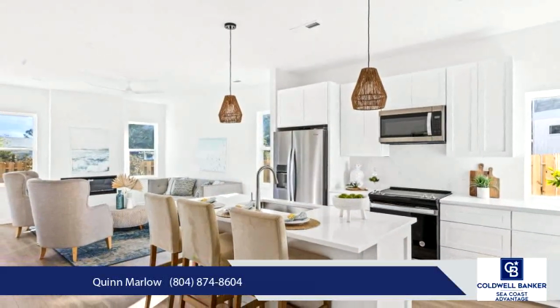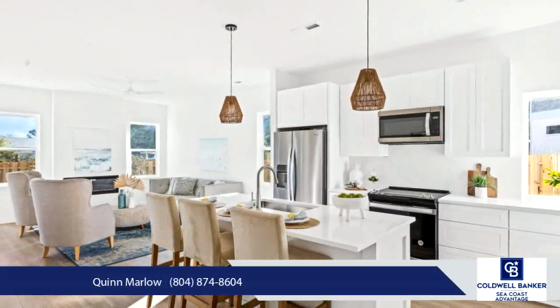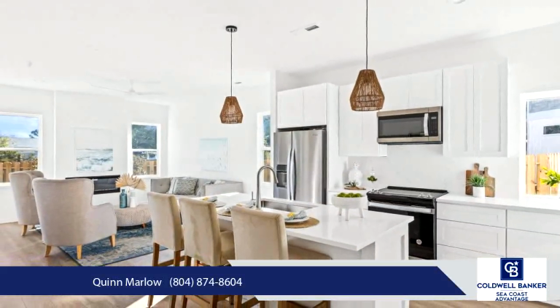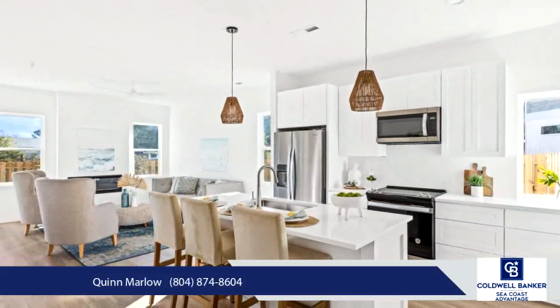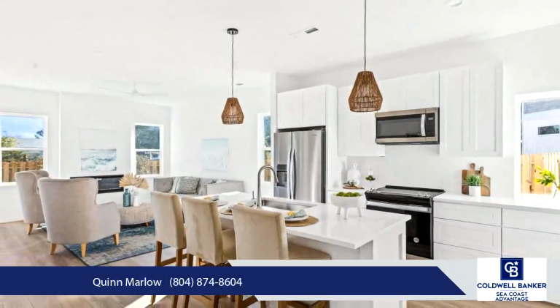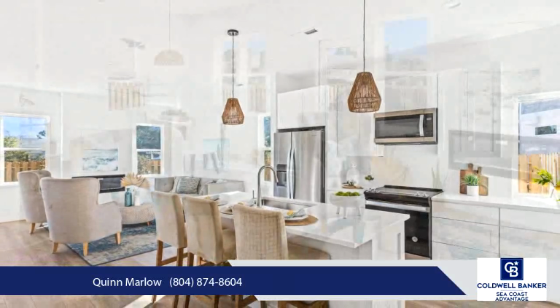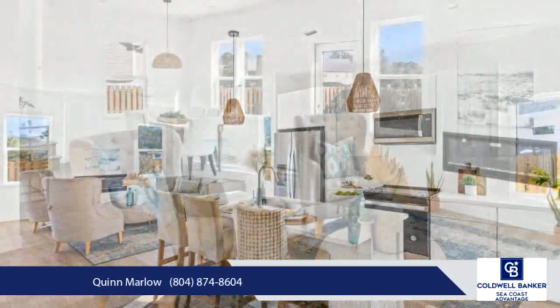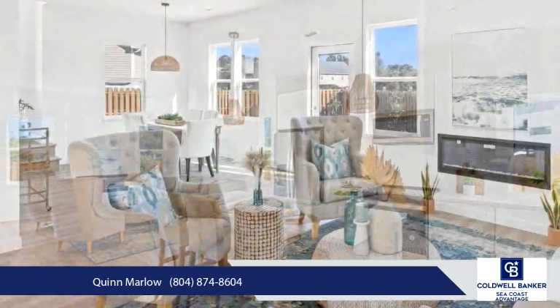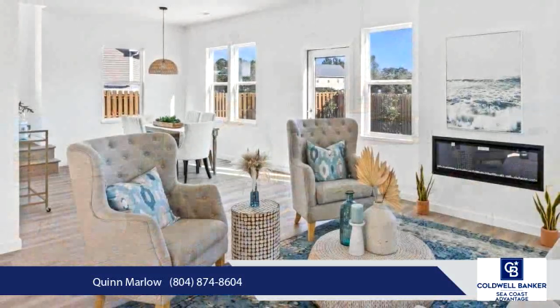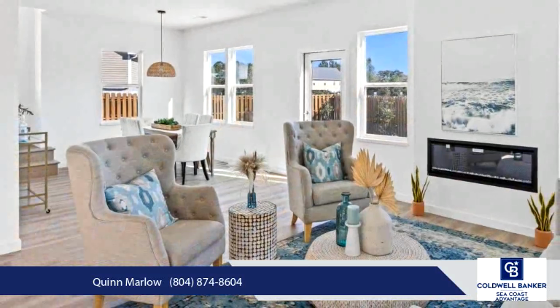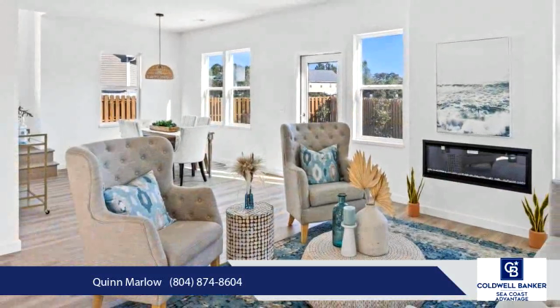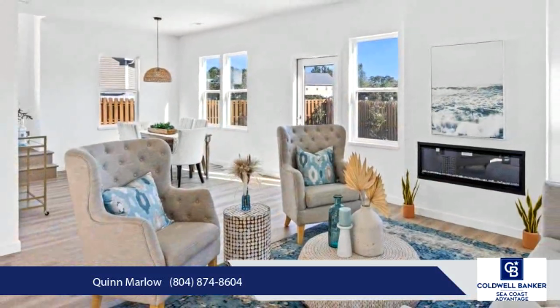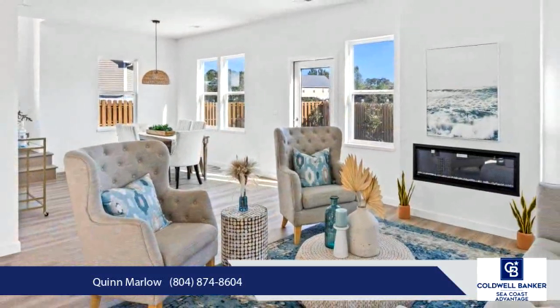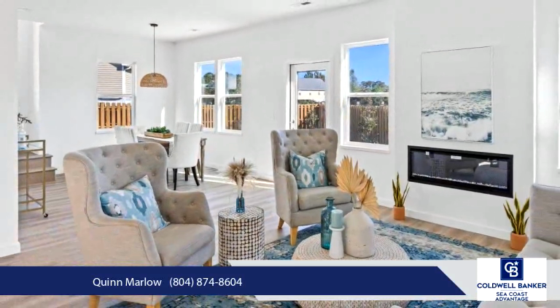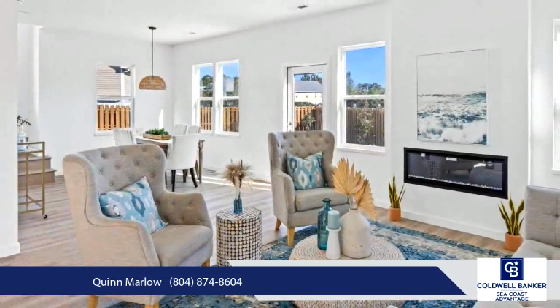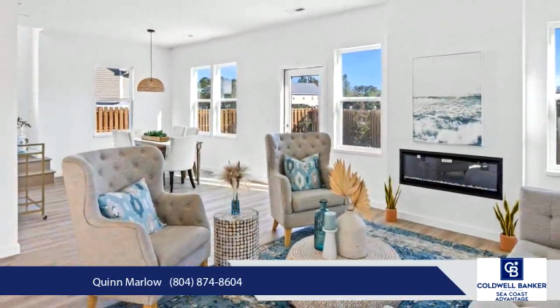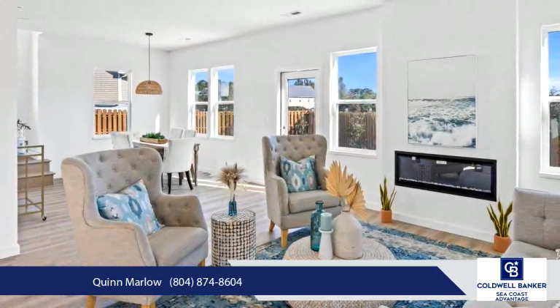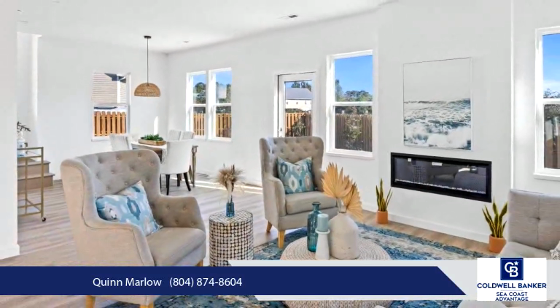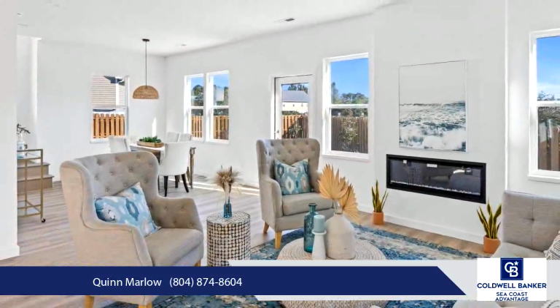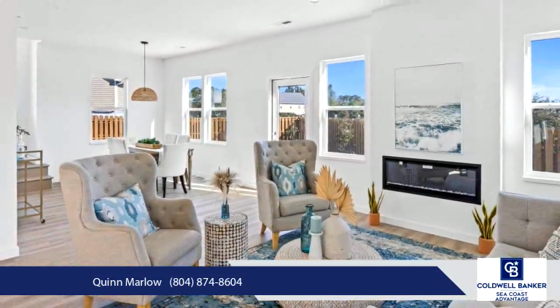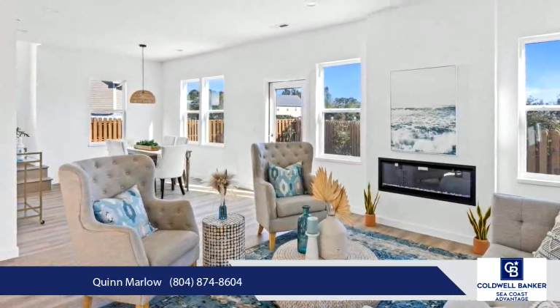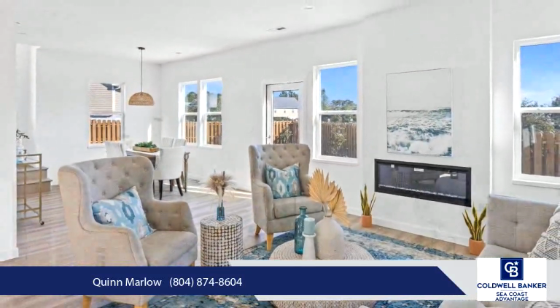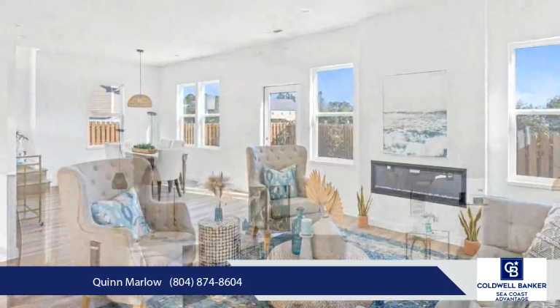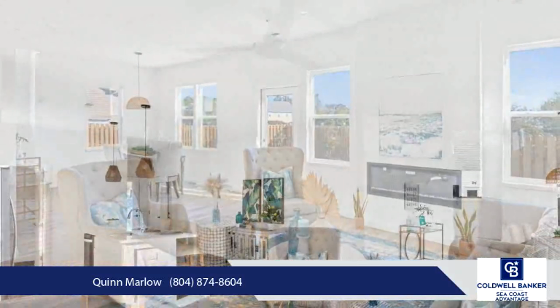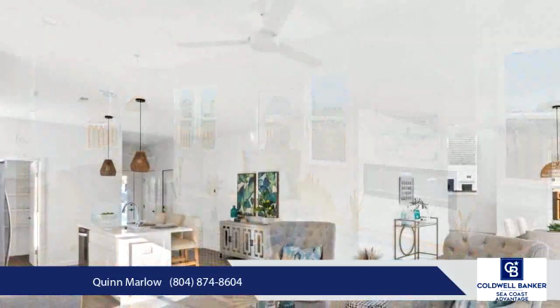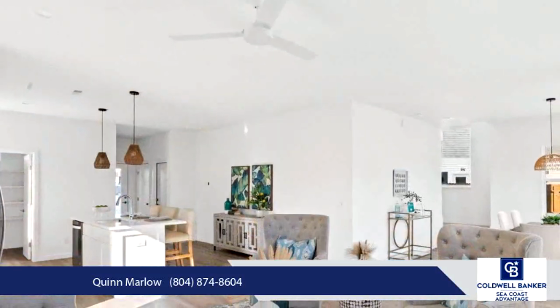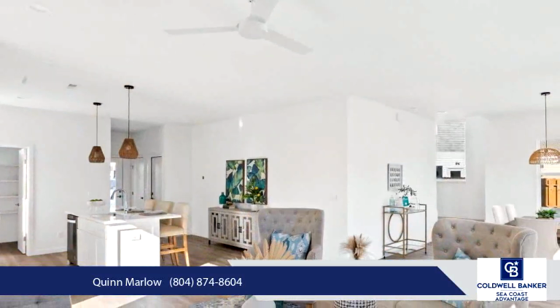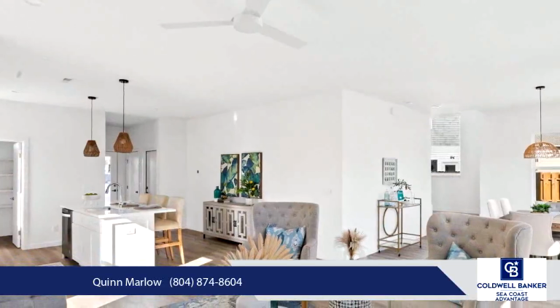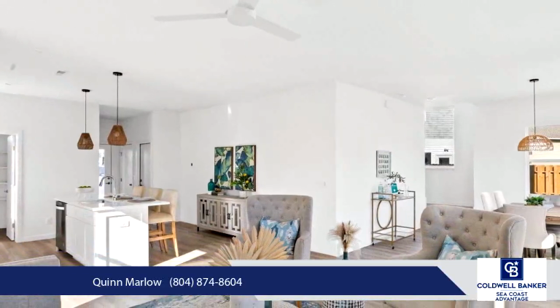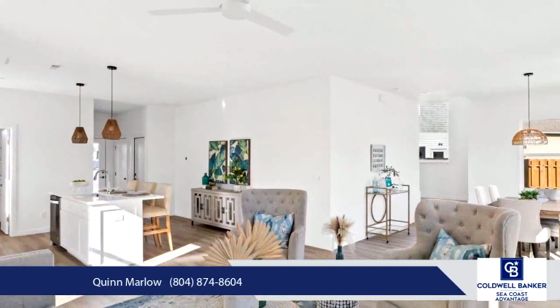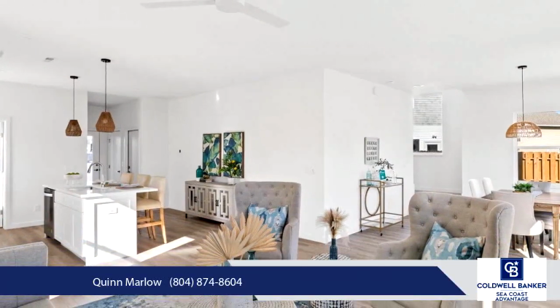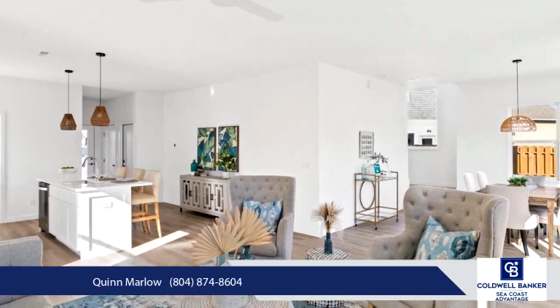The beach access is not far, with parking available straight down Harper Avenue, and this prime location also offers easy access on and off the island.